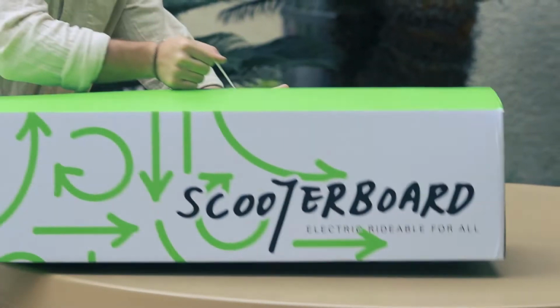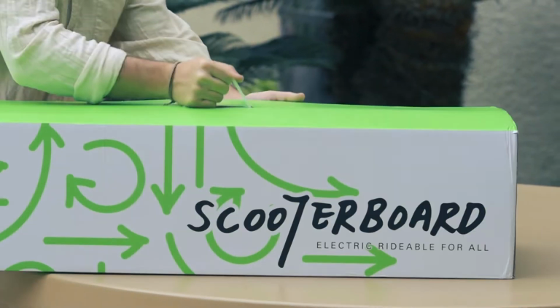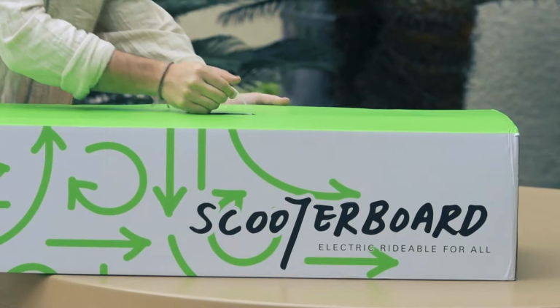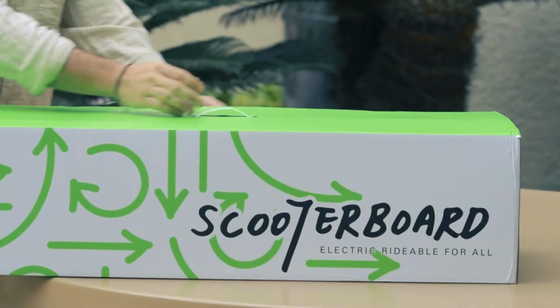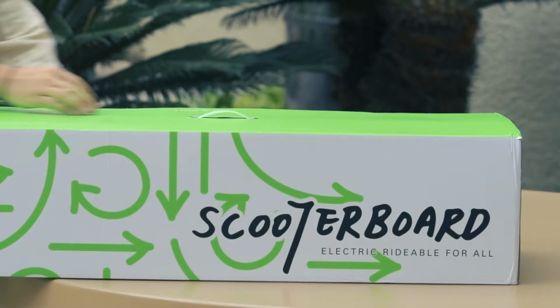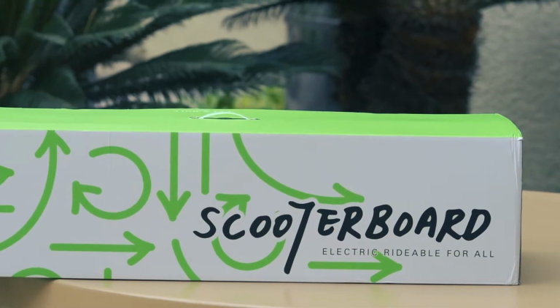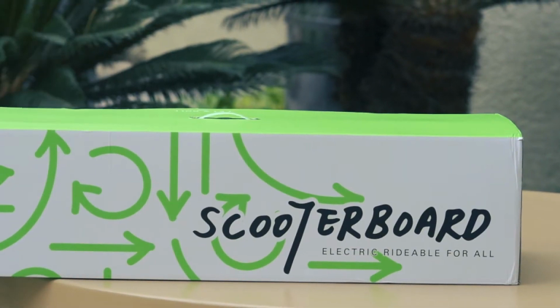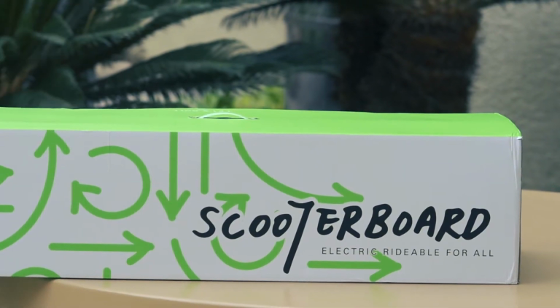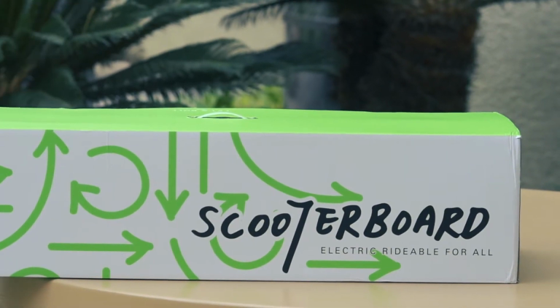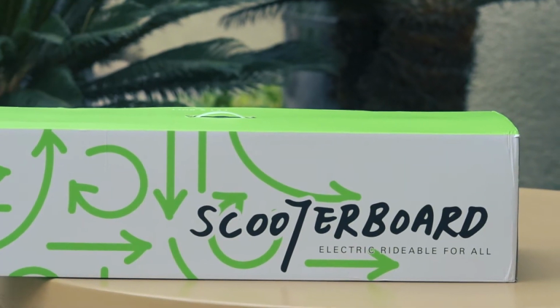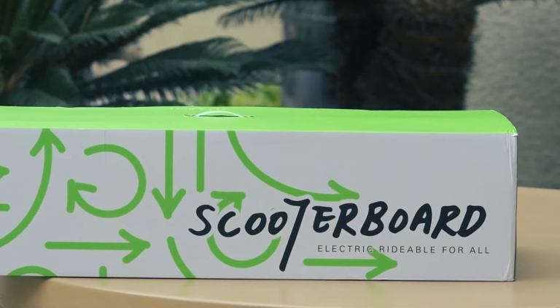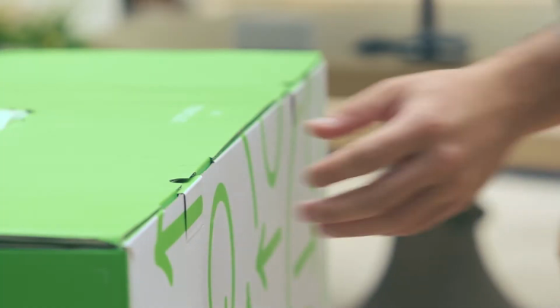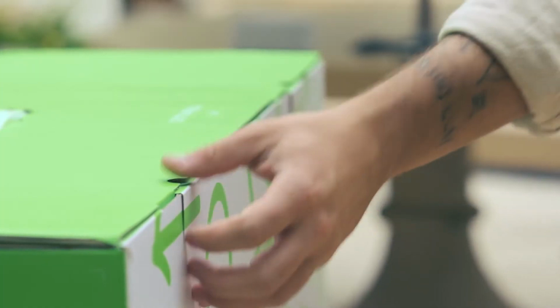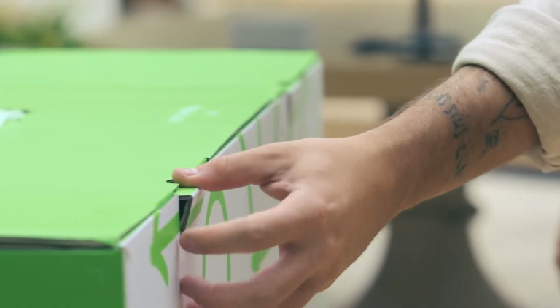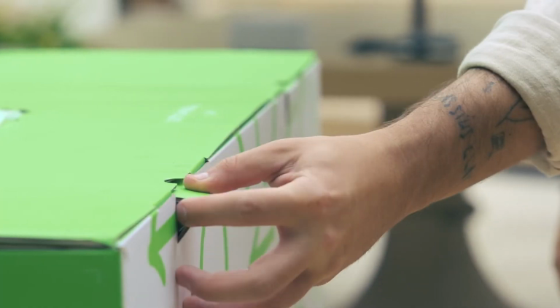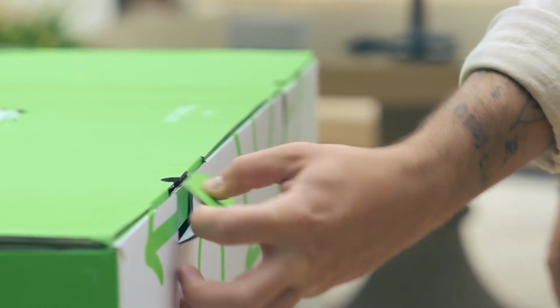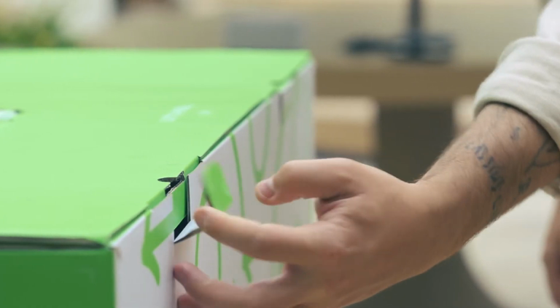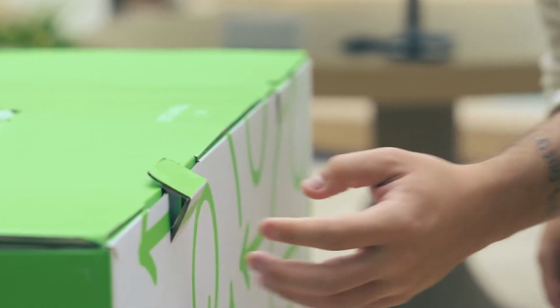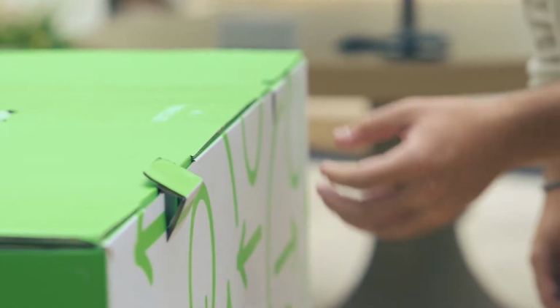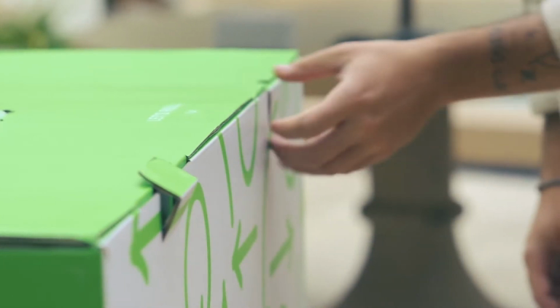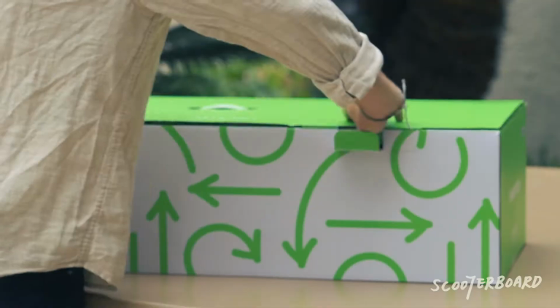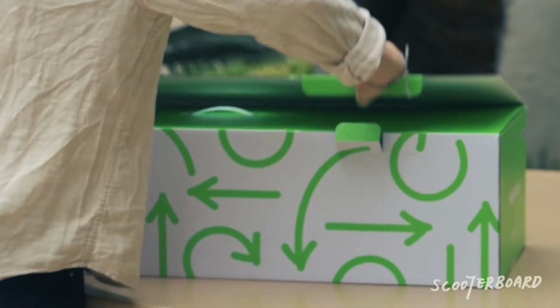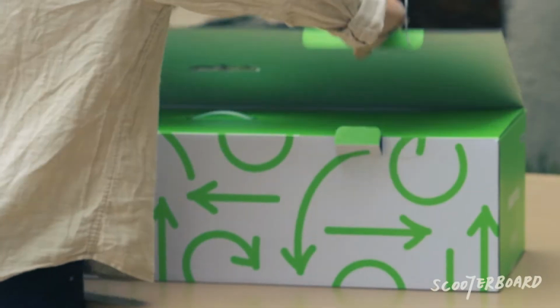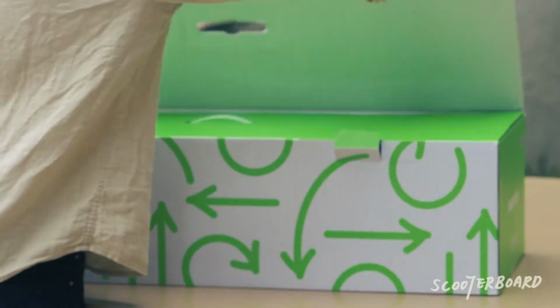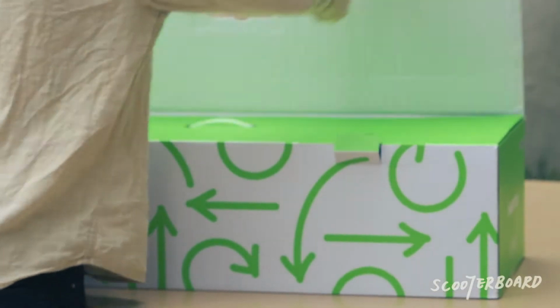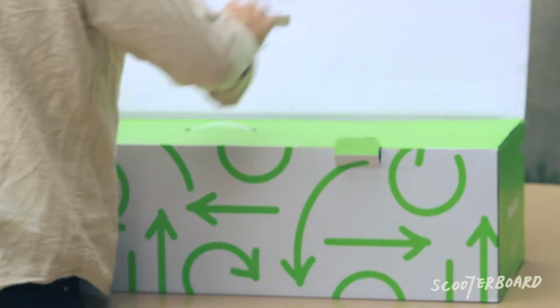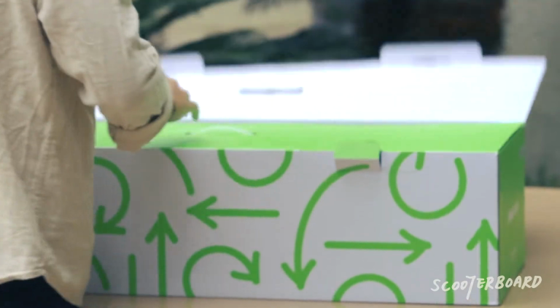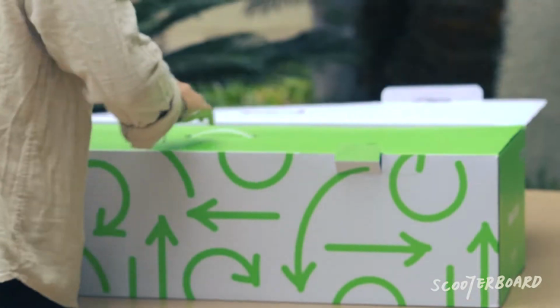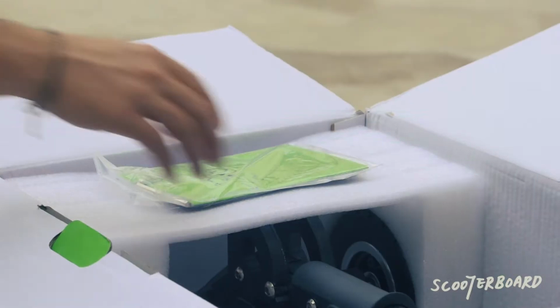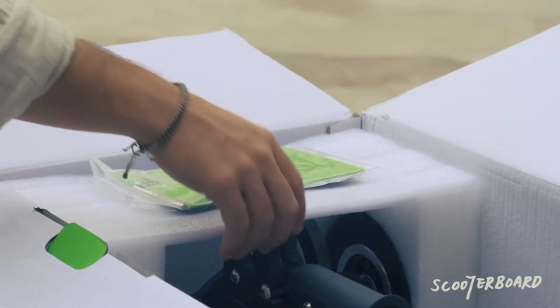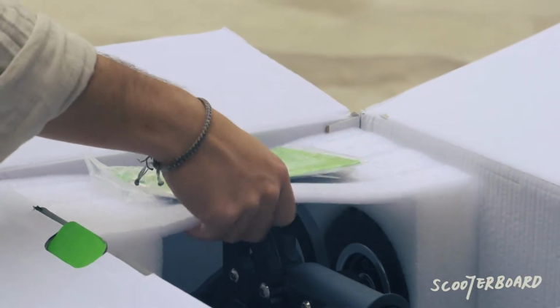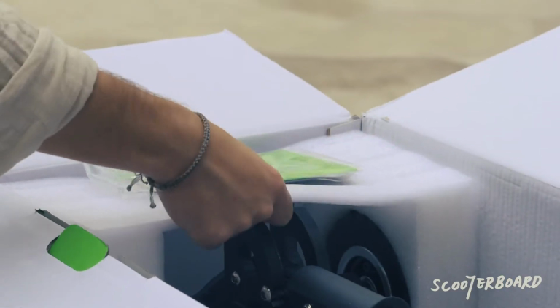Congratulations on your new scooter board. Once you have opened your box, remove your scooter board from its packaging.